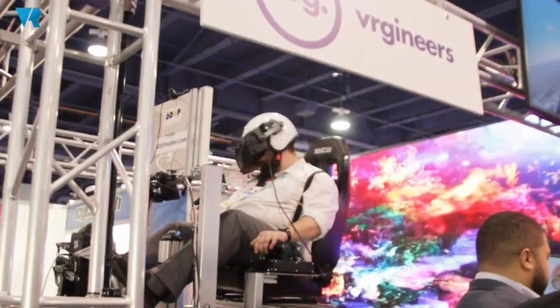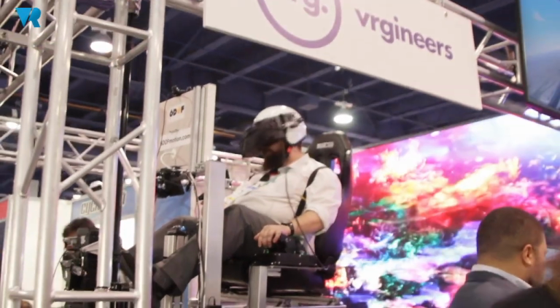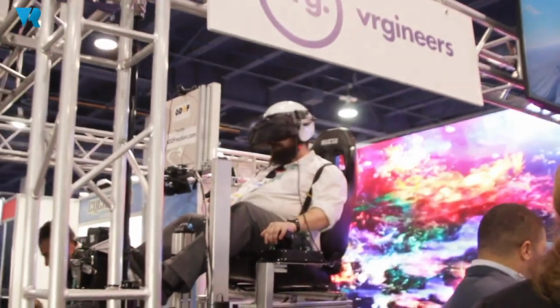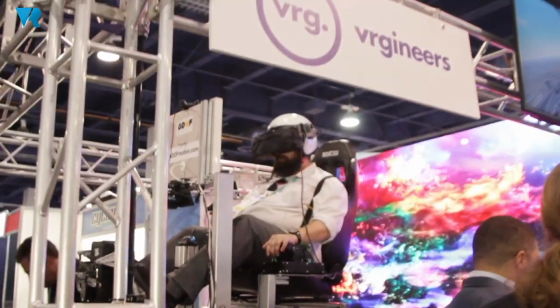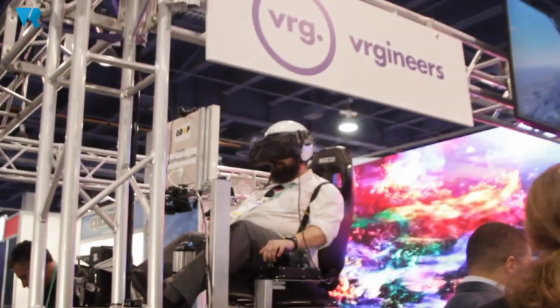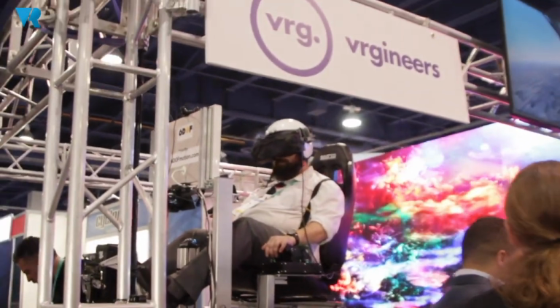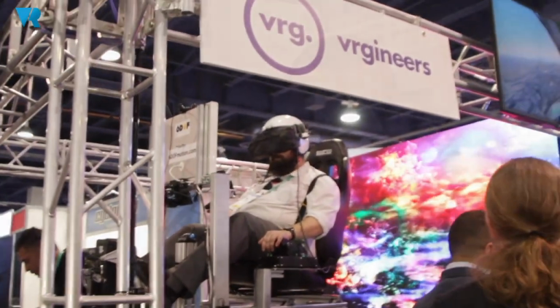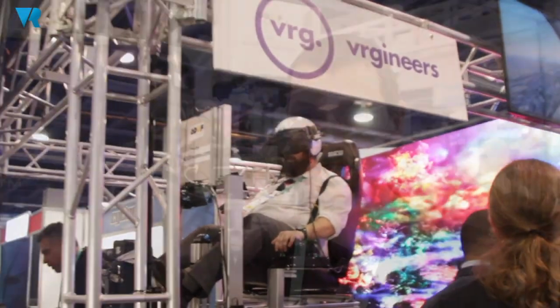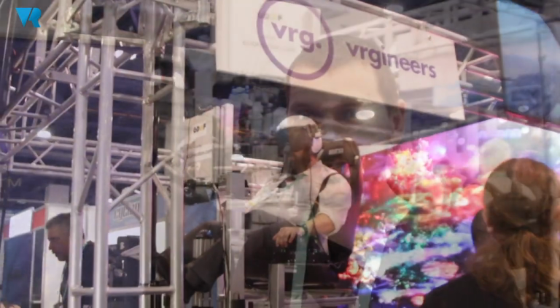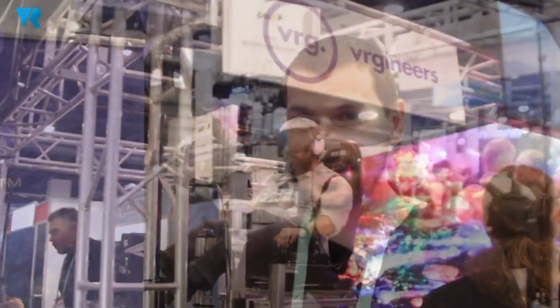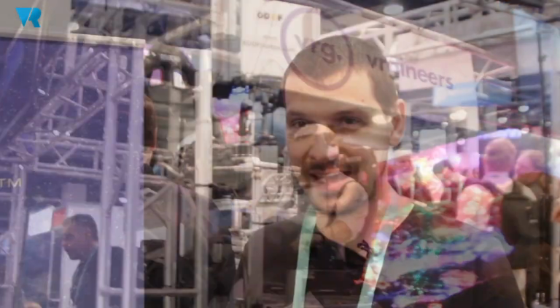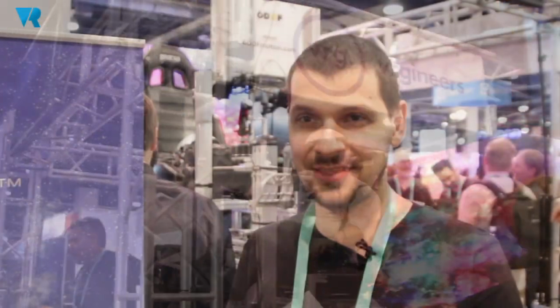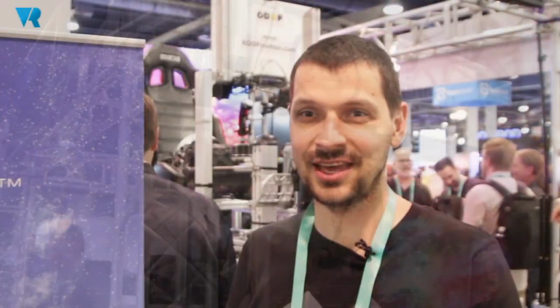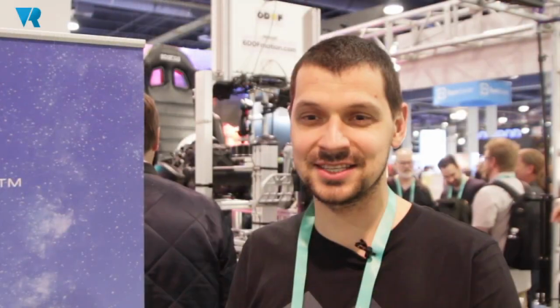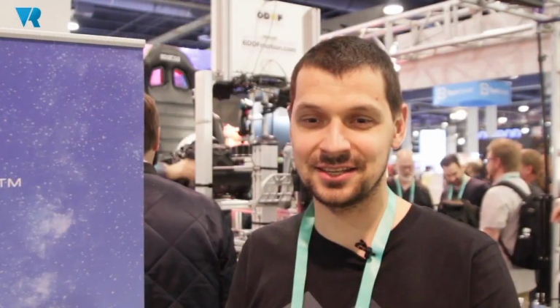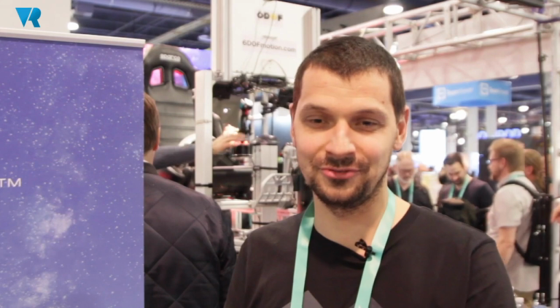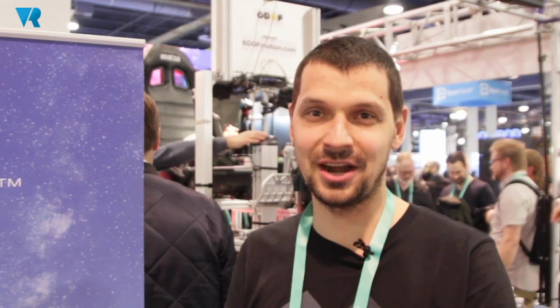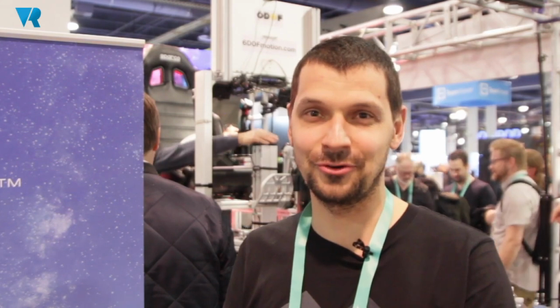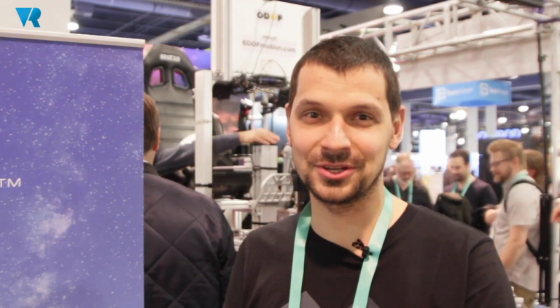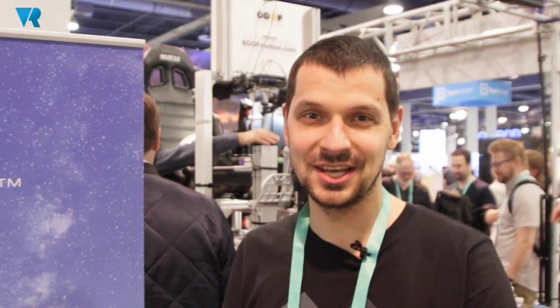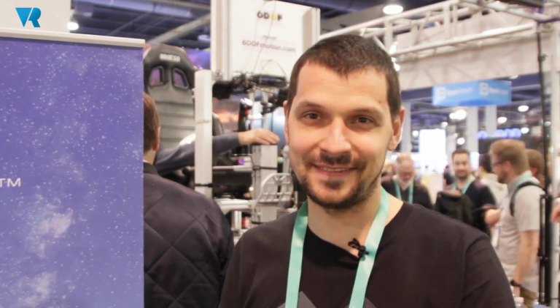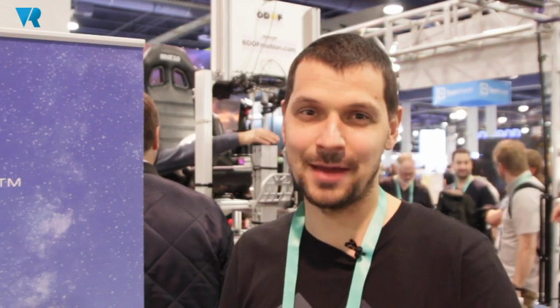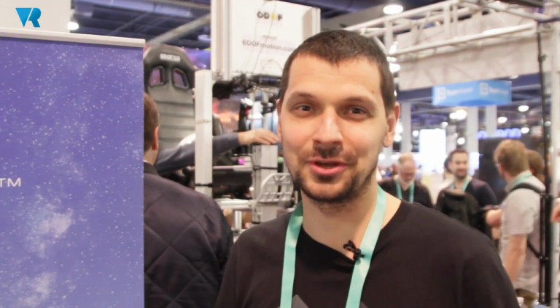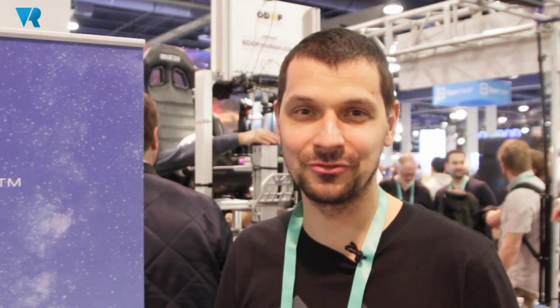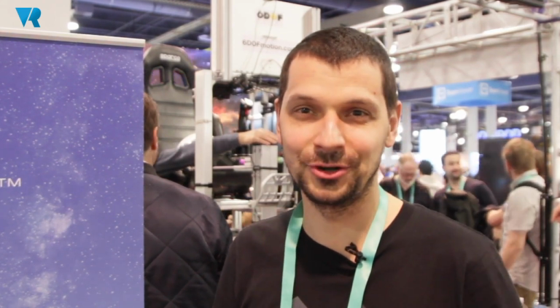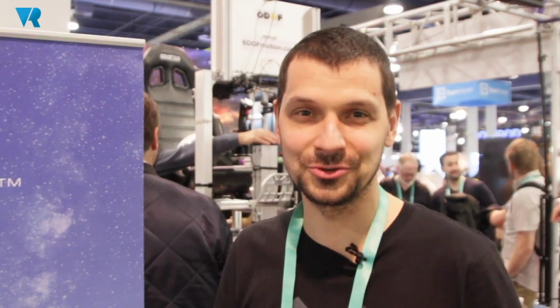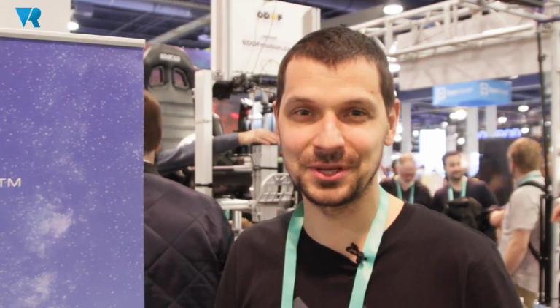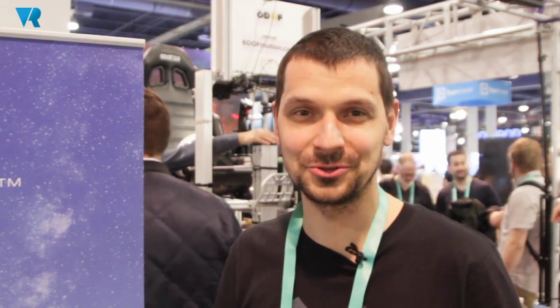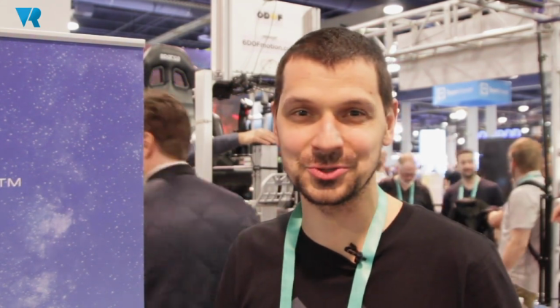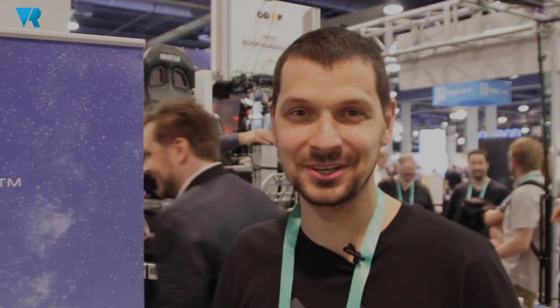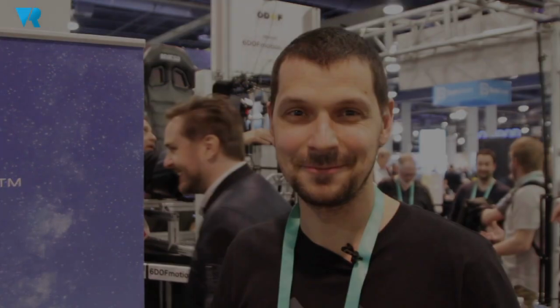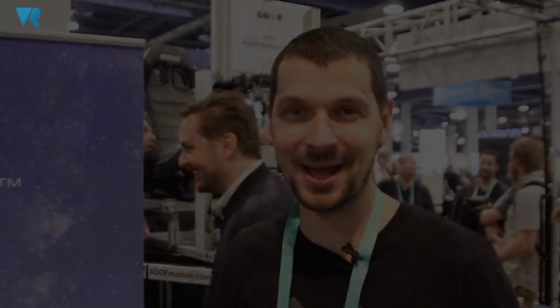To read more about this event and the headset, visit VR Focus. Looking forward to speaking to you soon. Bye!